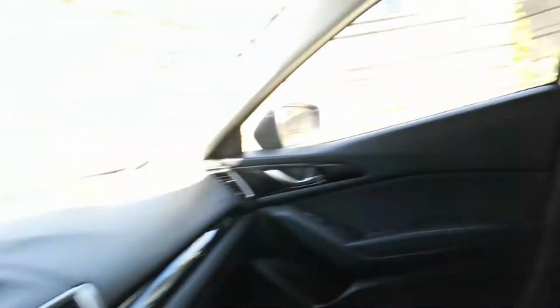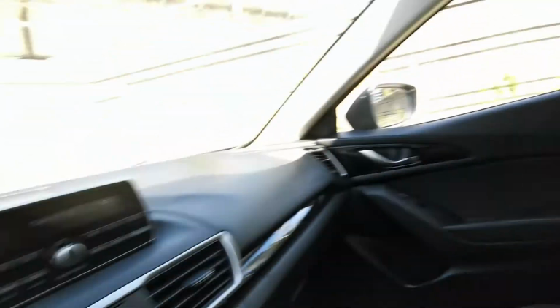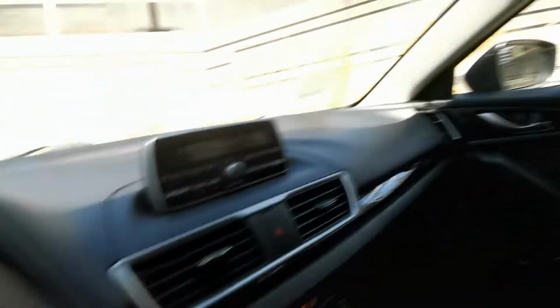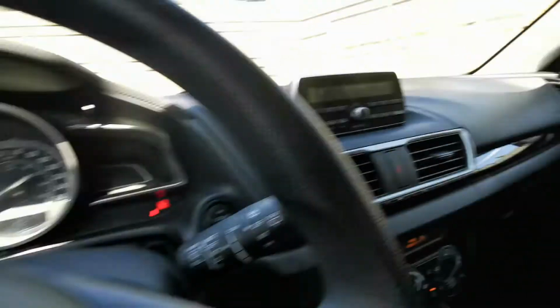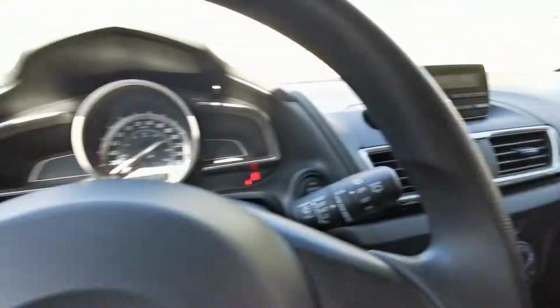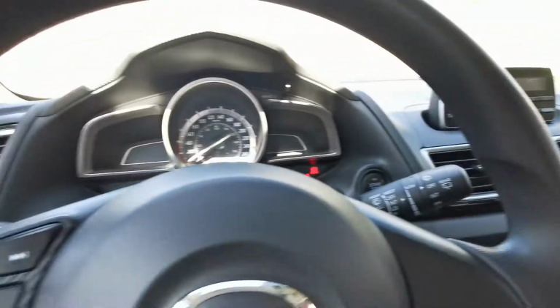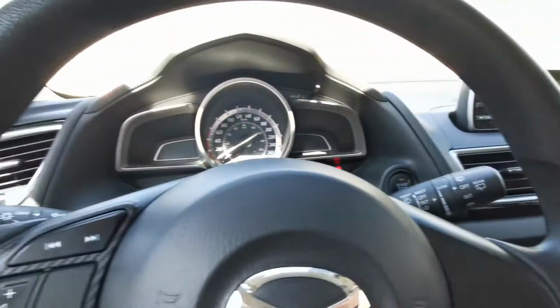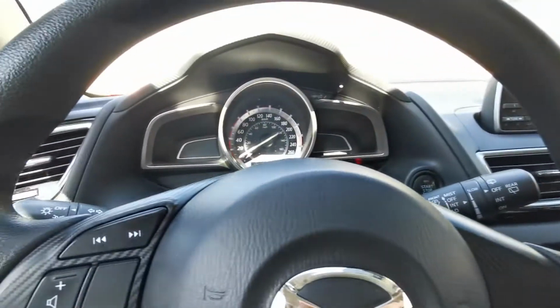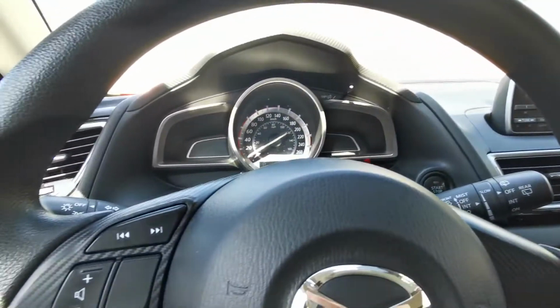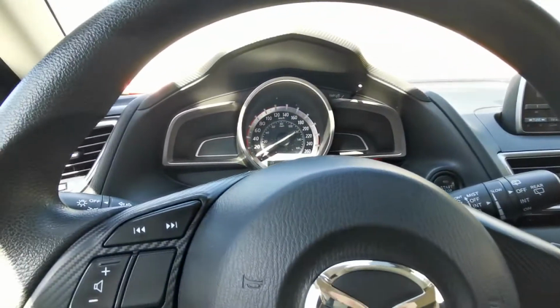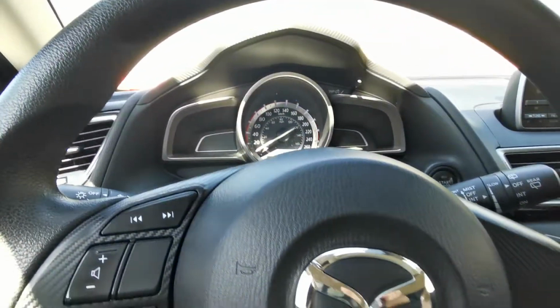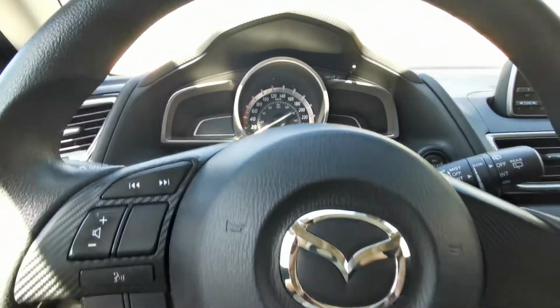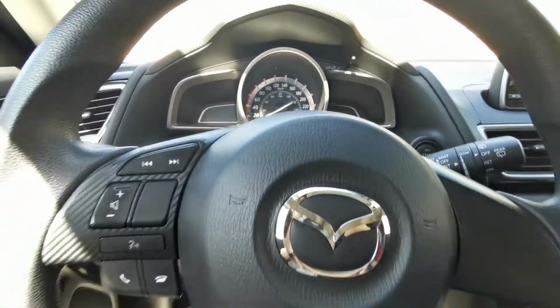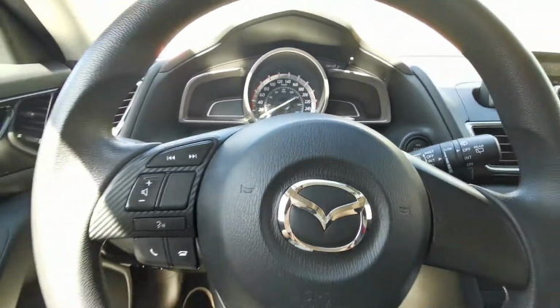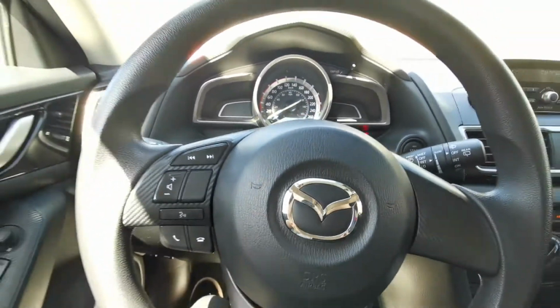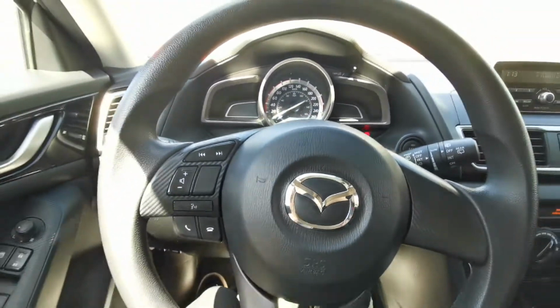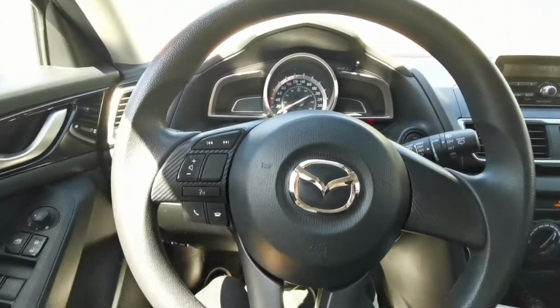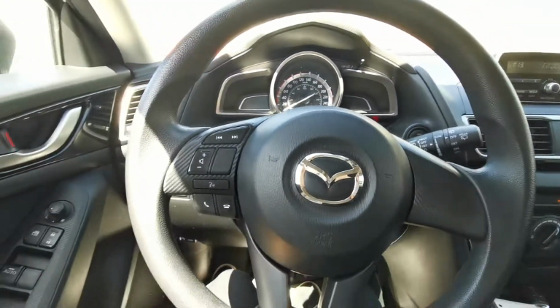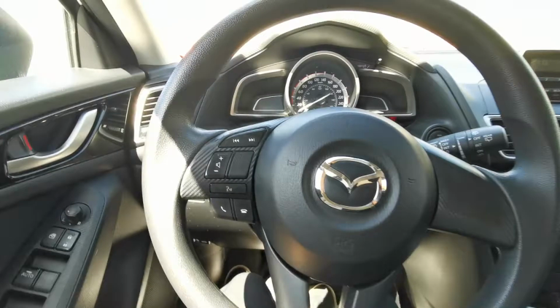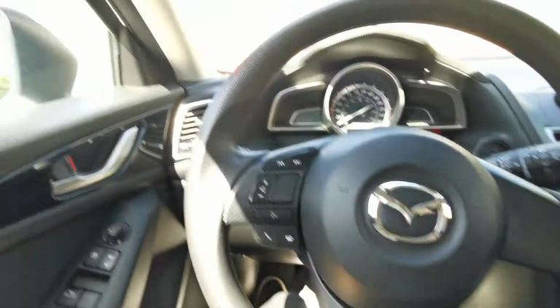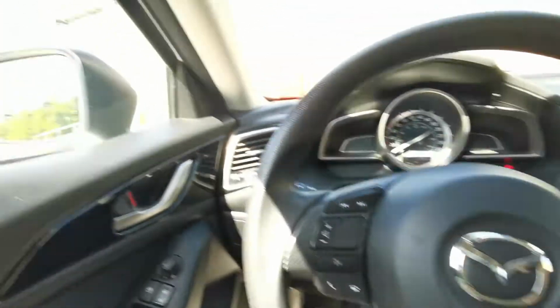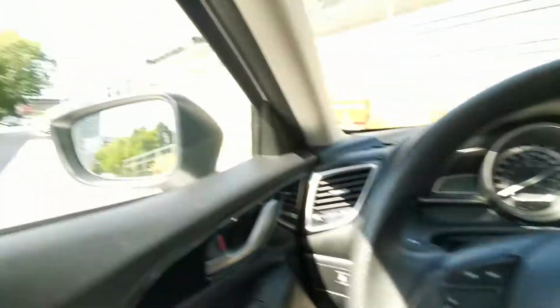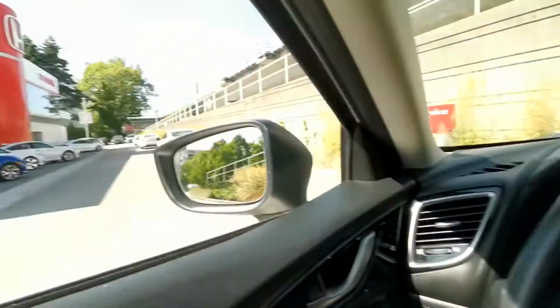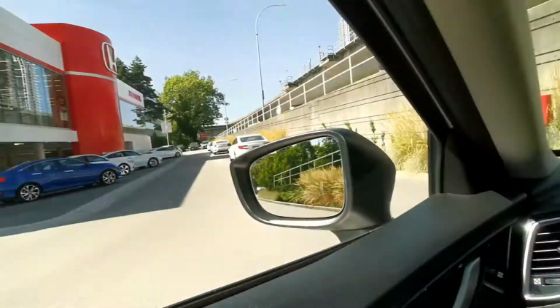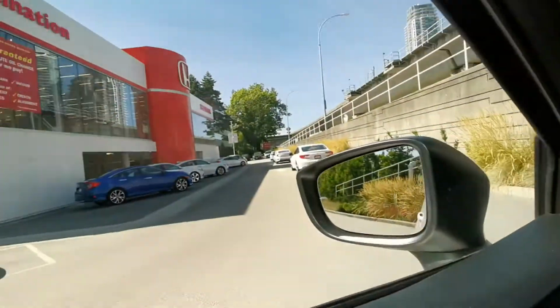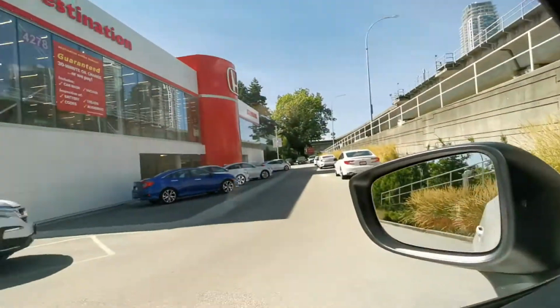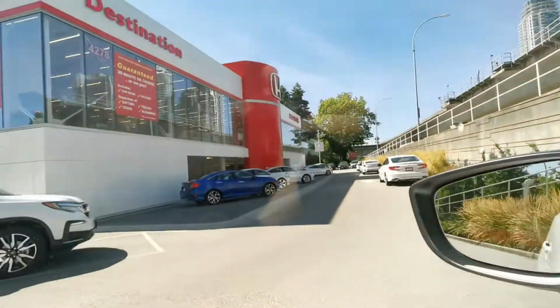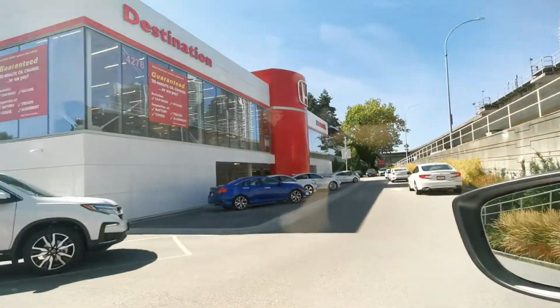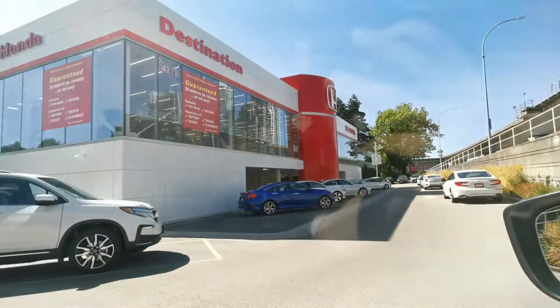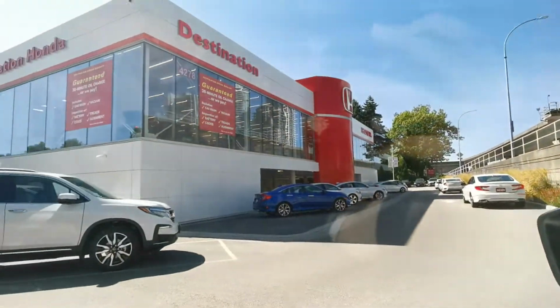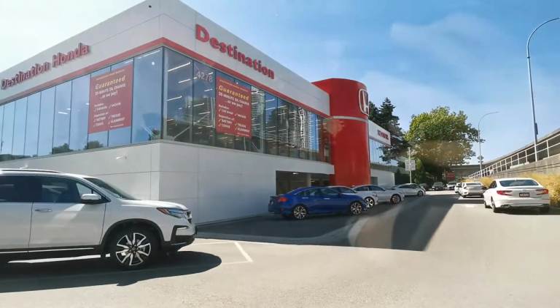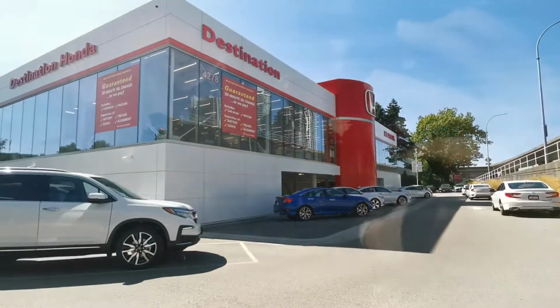When would you like to come for a test drive? Look forward to seeing you here at Destination Honda in Burnaby.